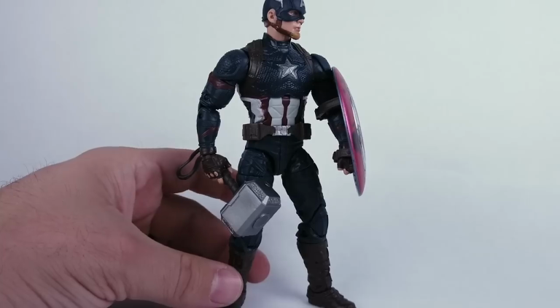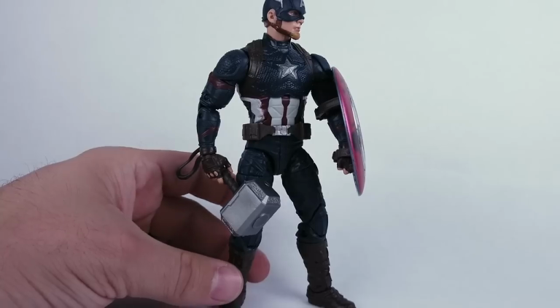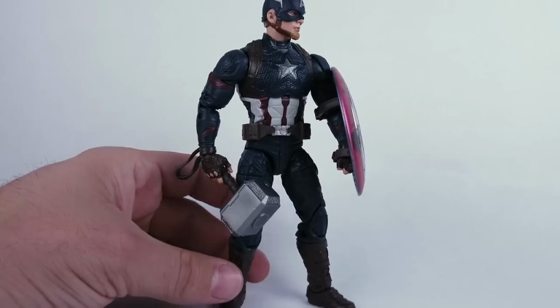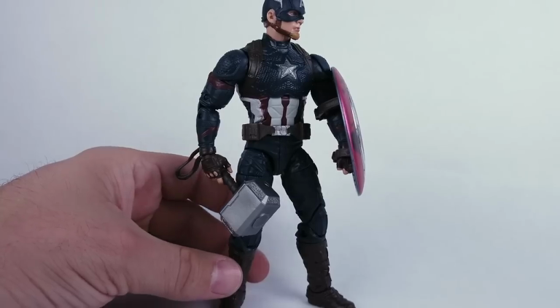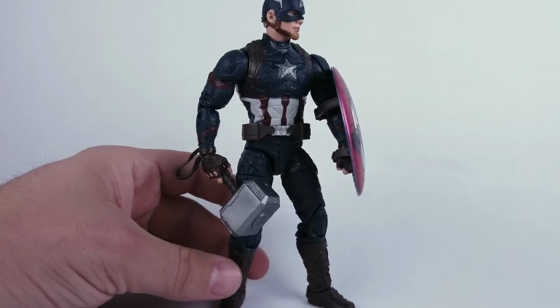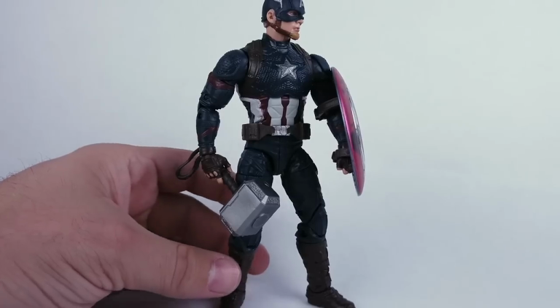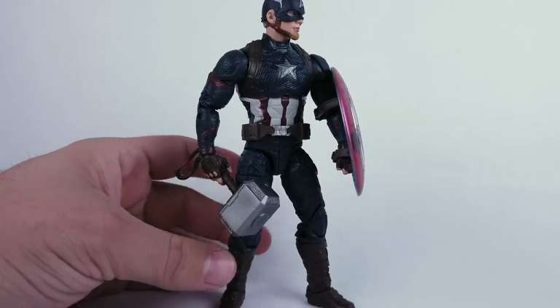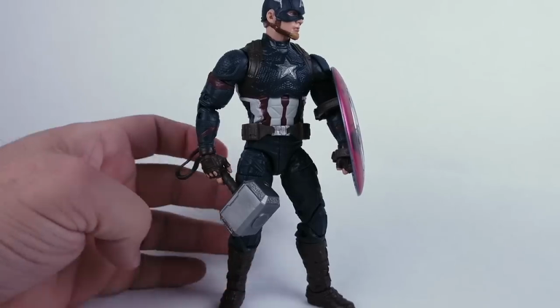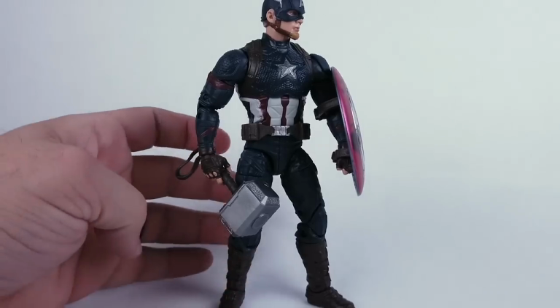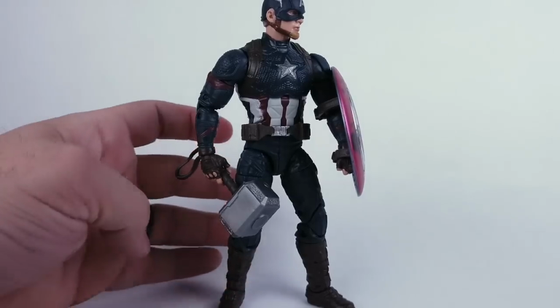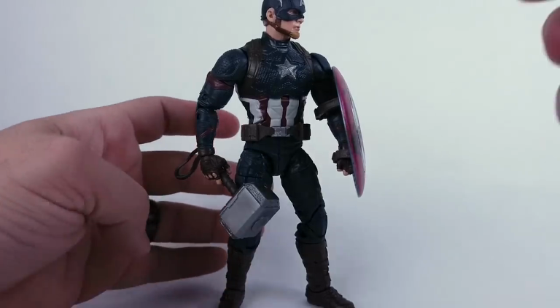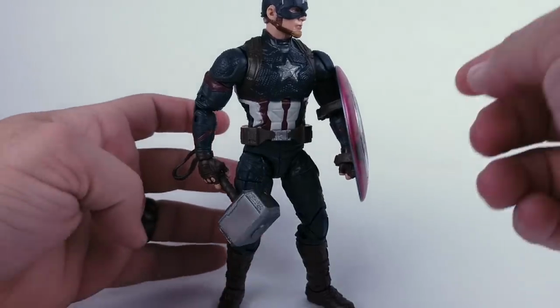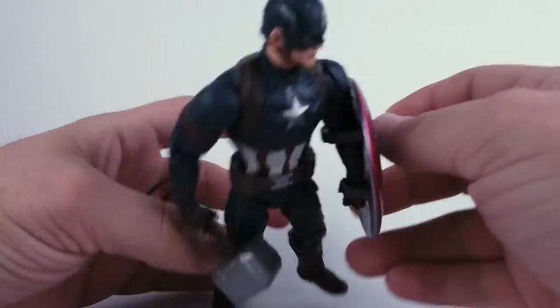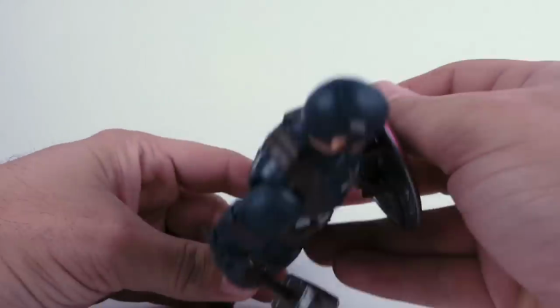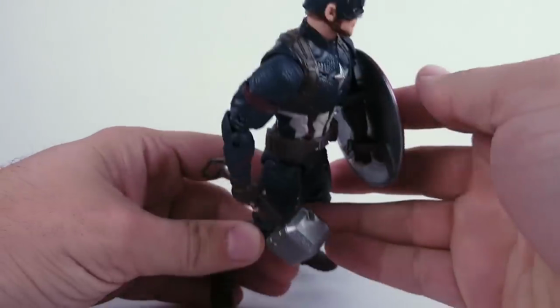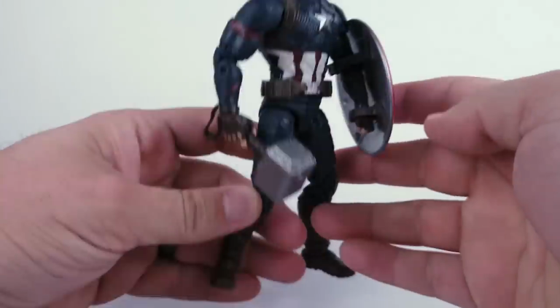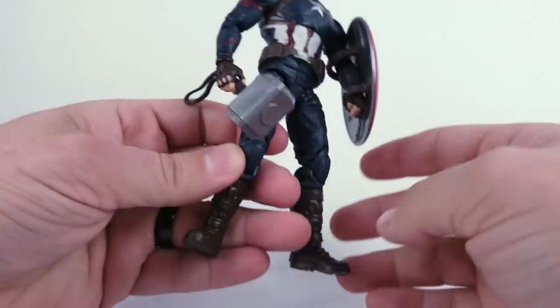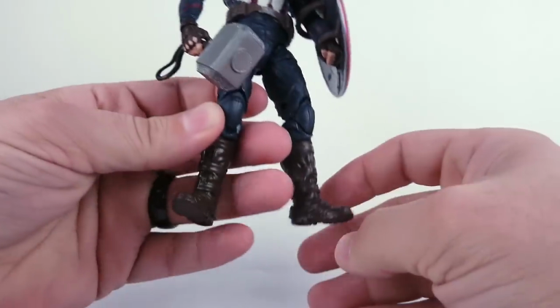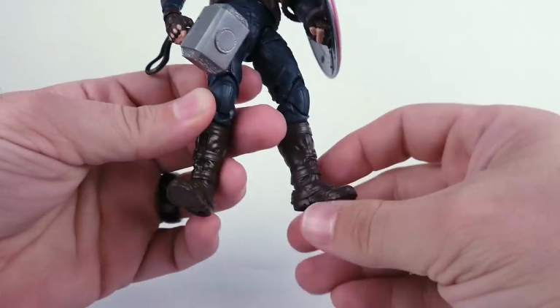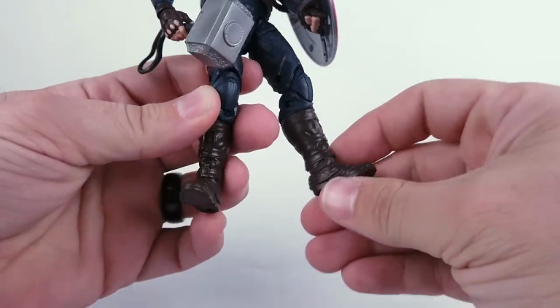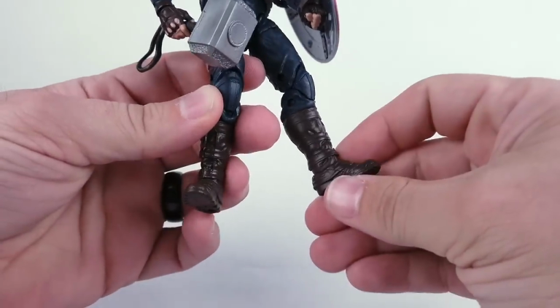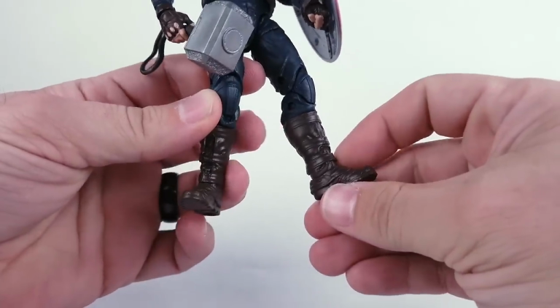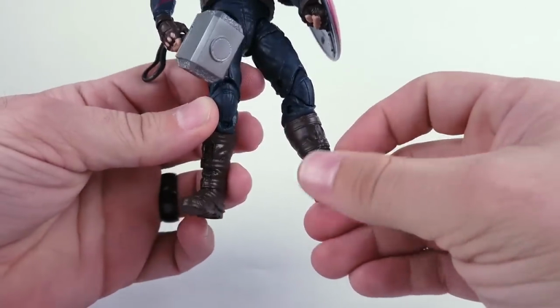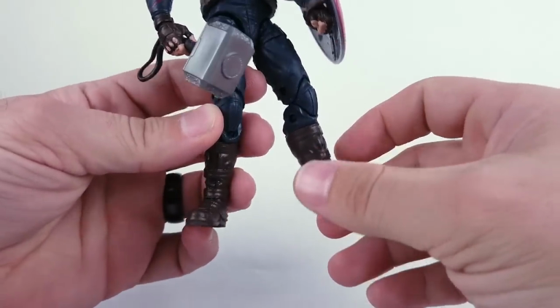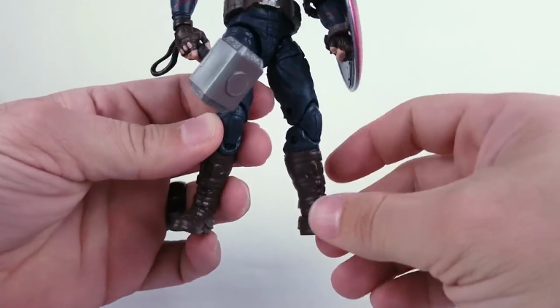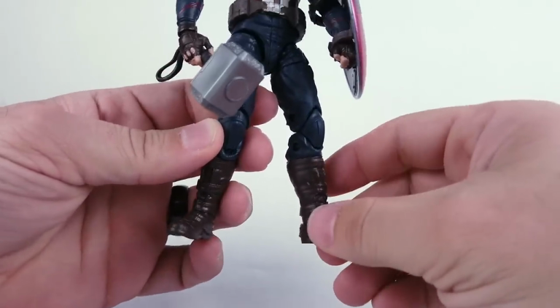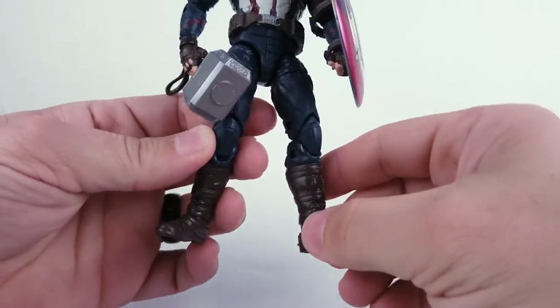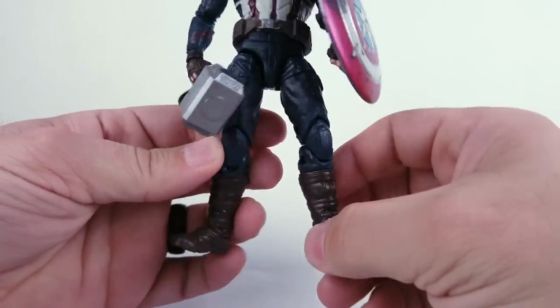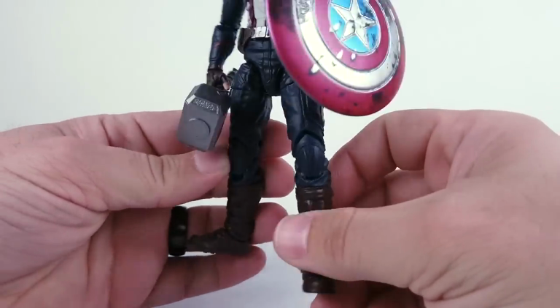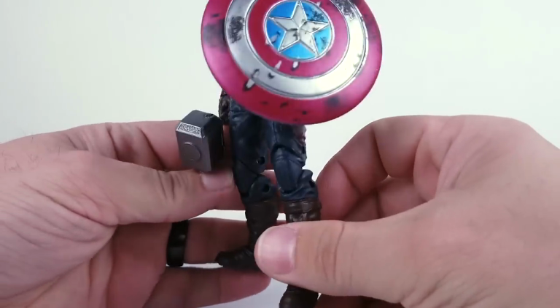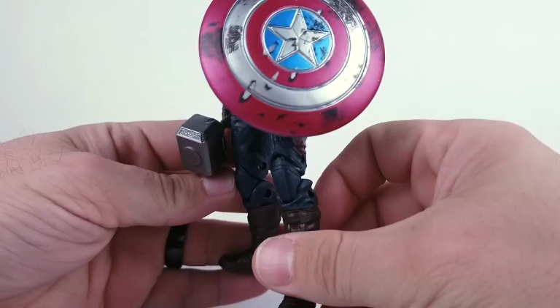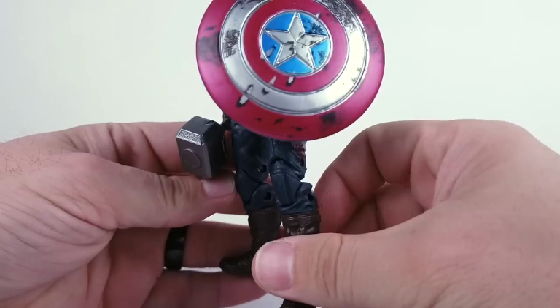Hi there, I'm Mike. What I have for you today is a little tutorial for fixing a frozen joint on a figure.